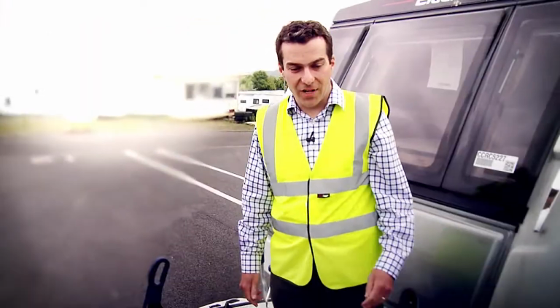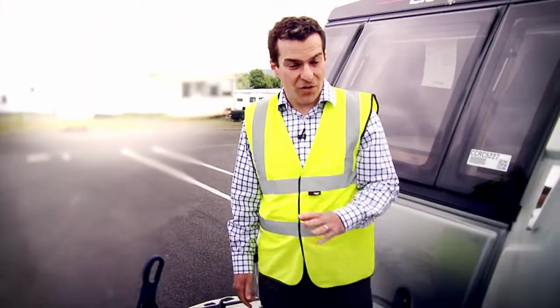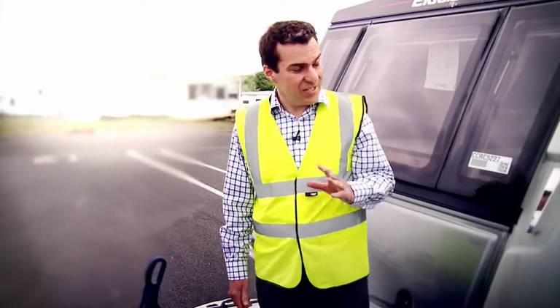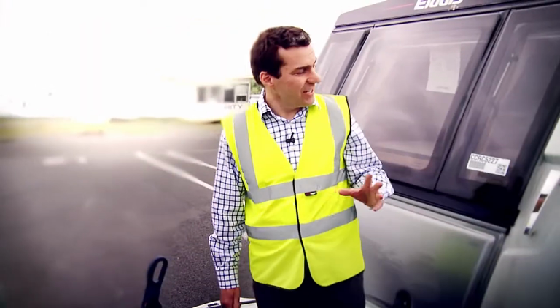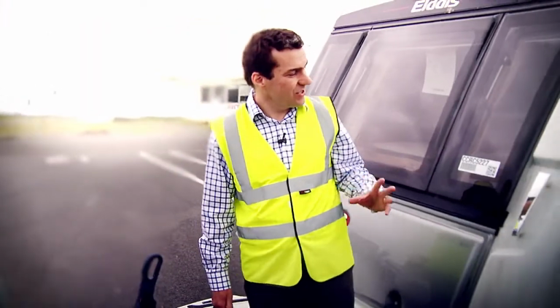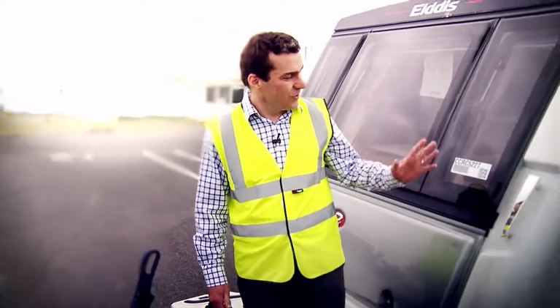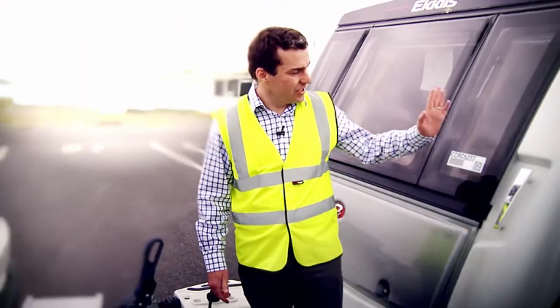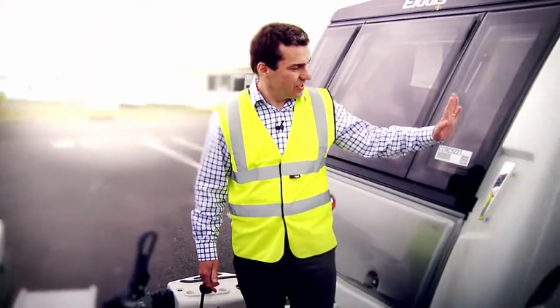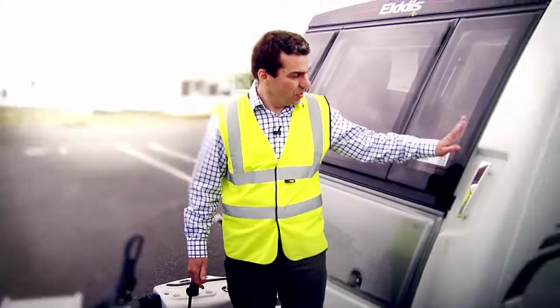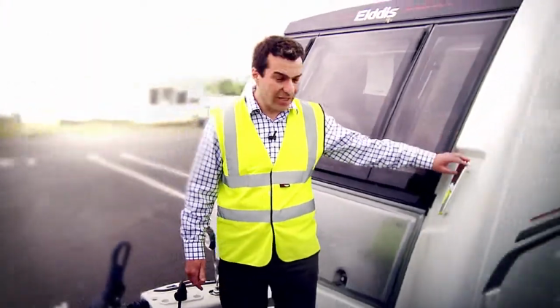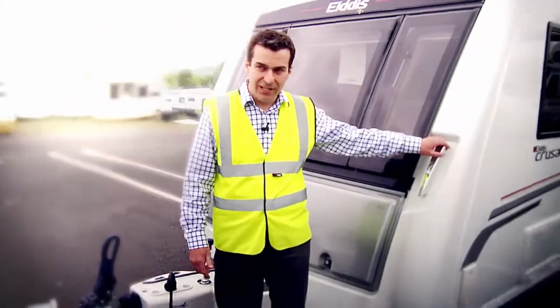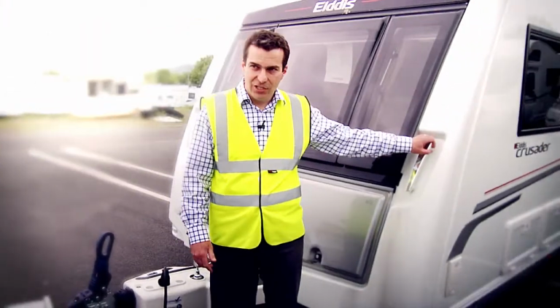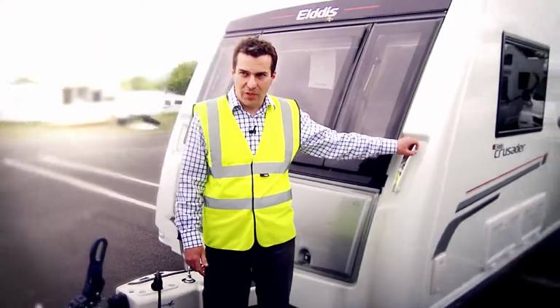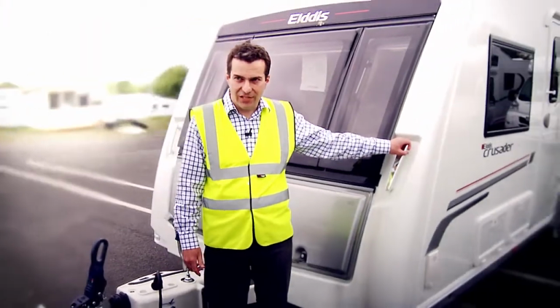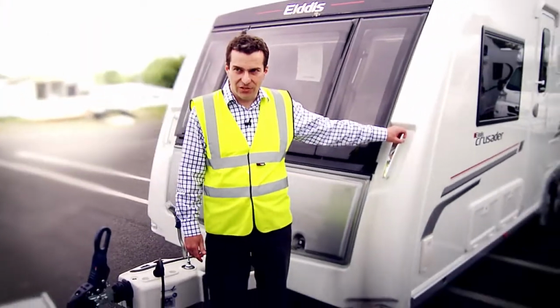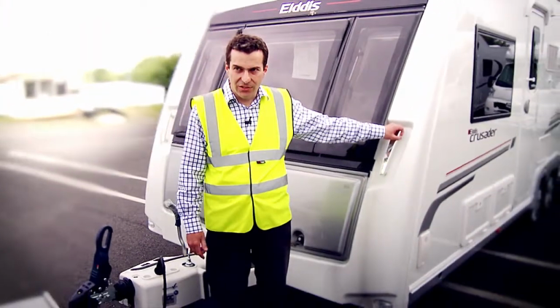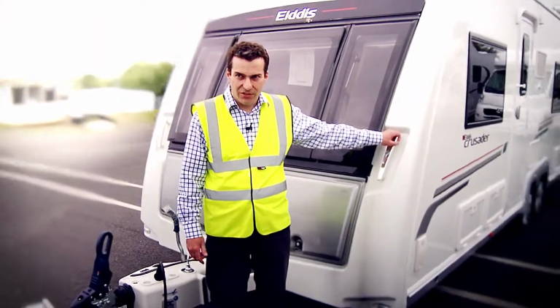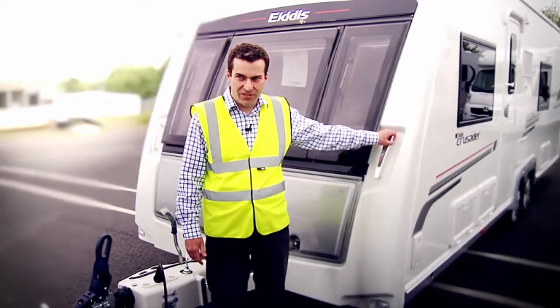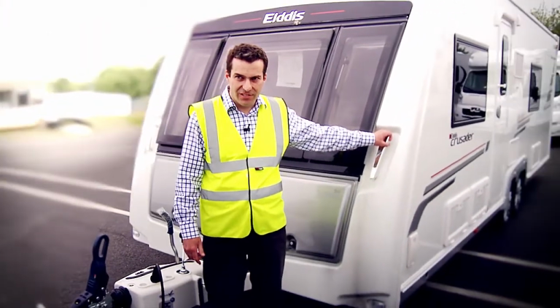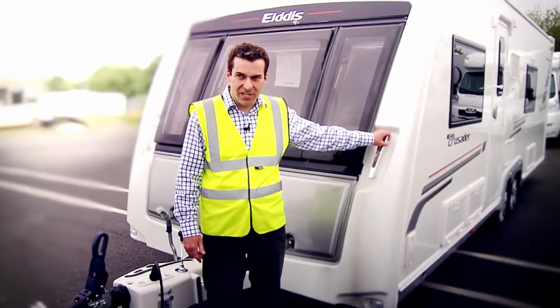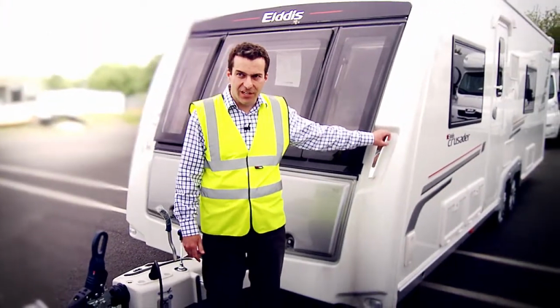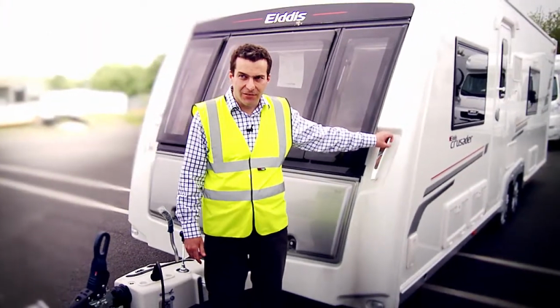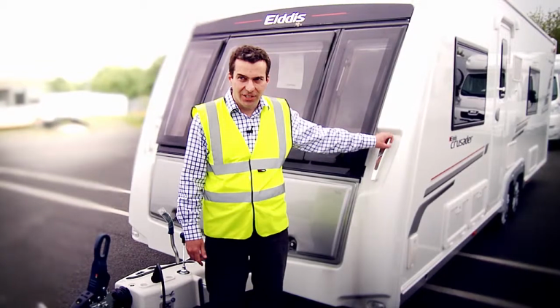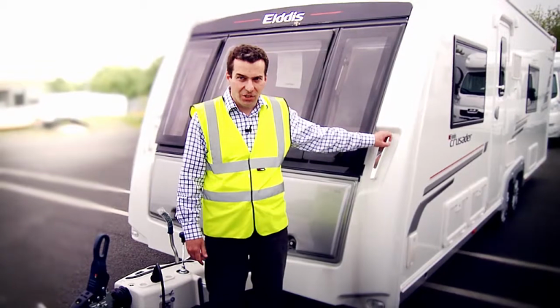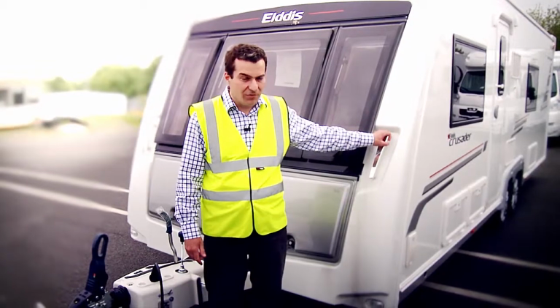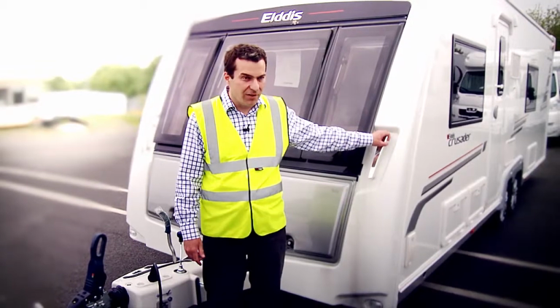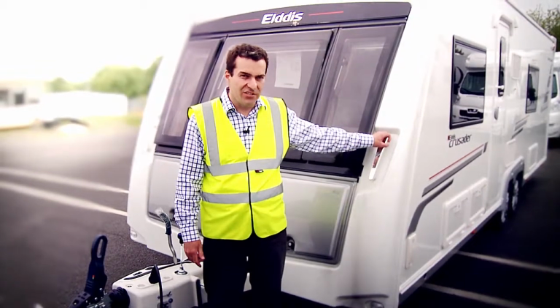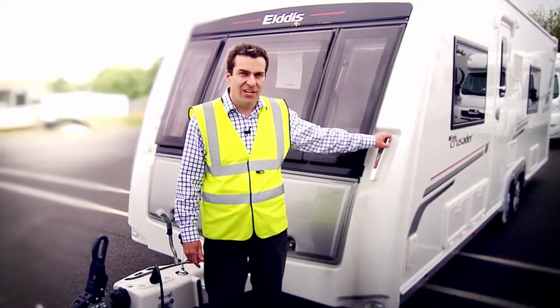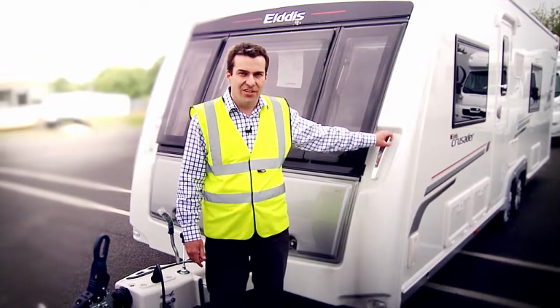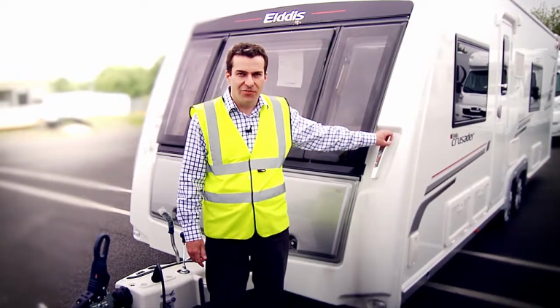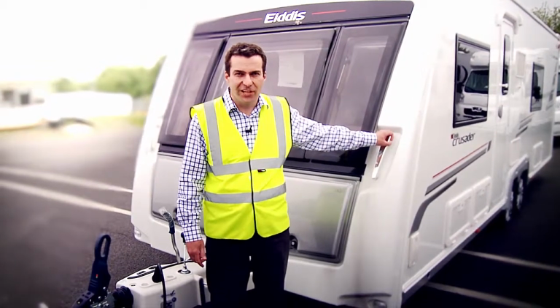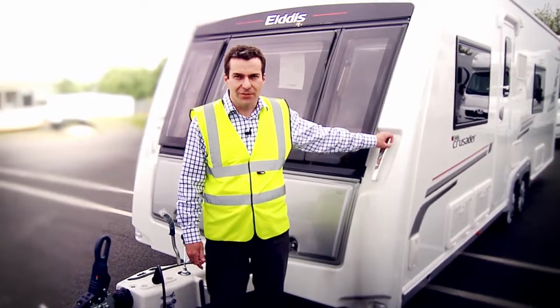We're going to do the test with this big twin axle Crusader Cyclone that we've loaded to 1,900 kilos.